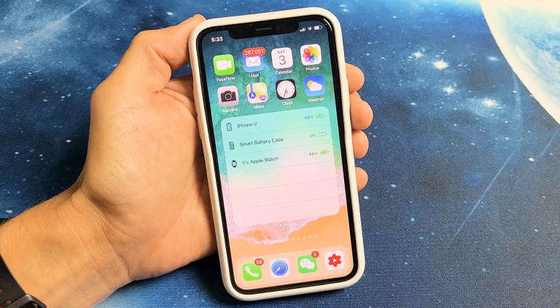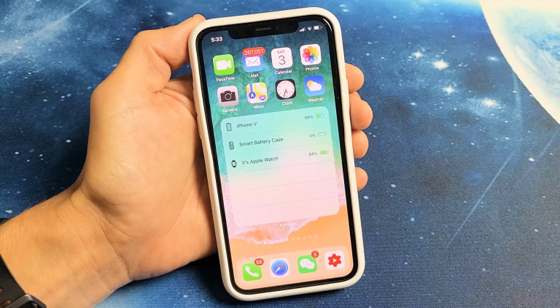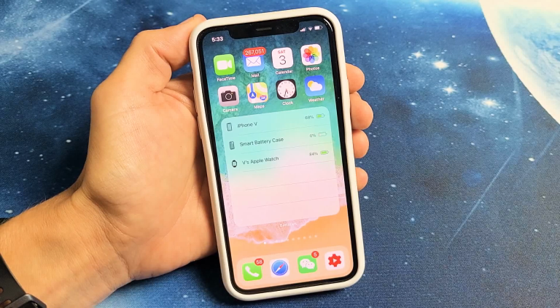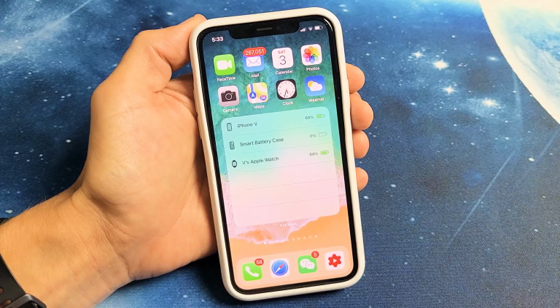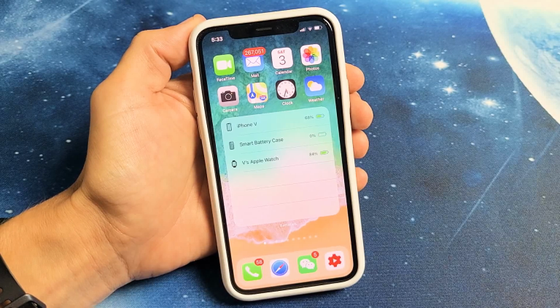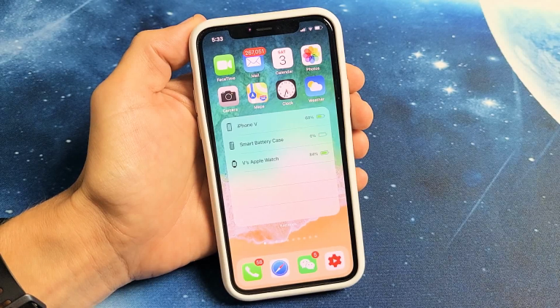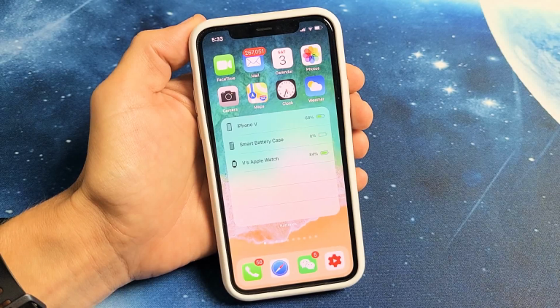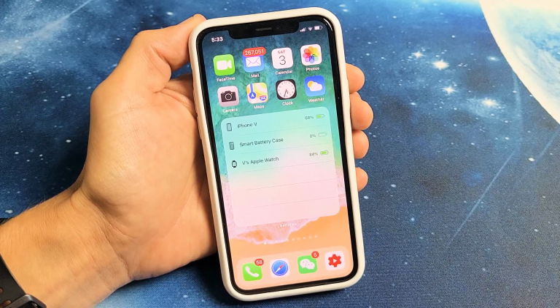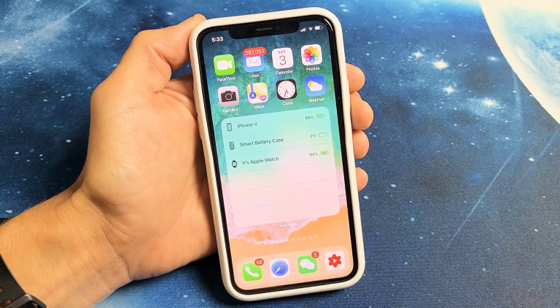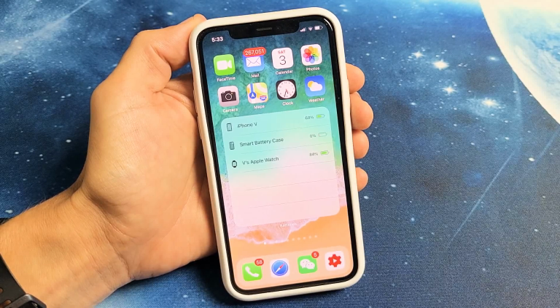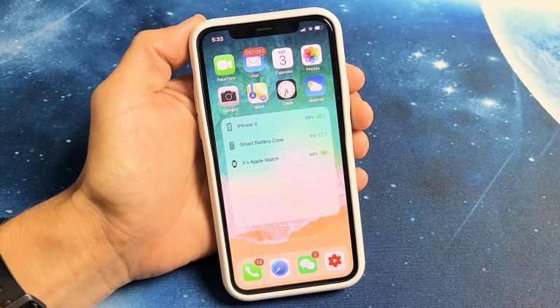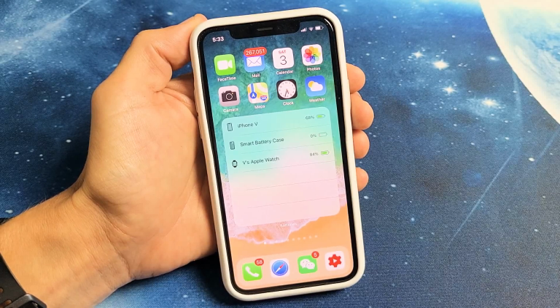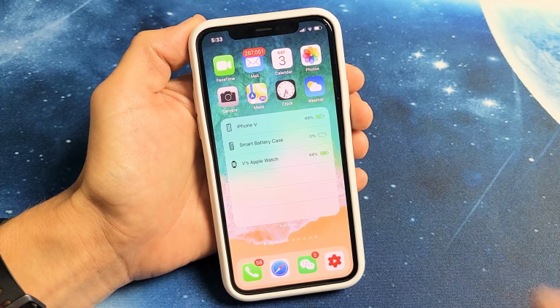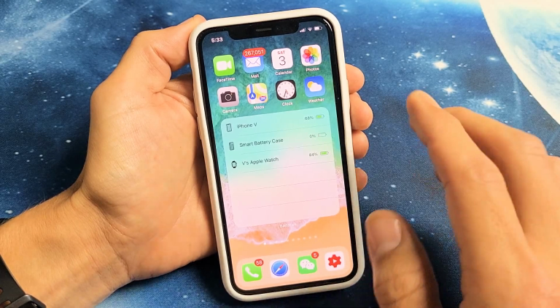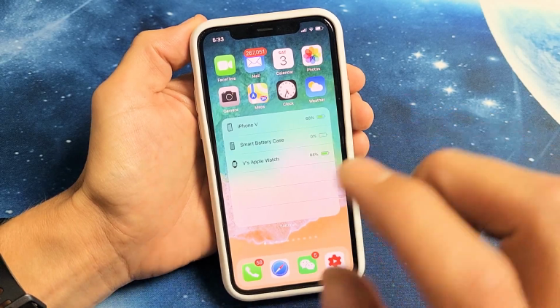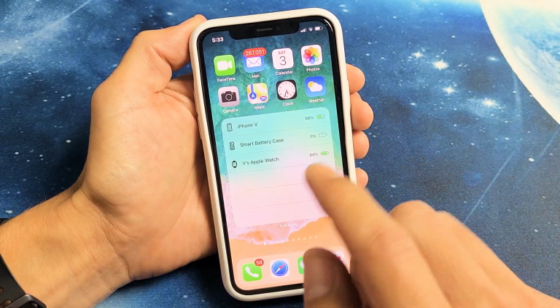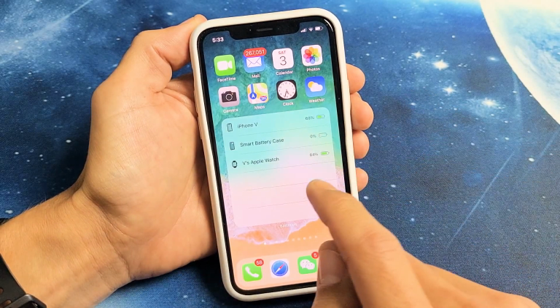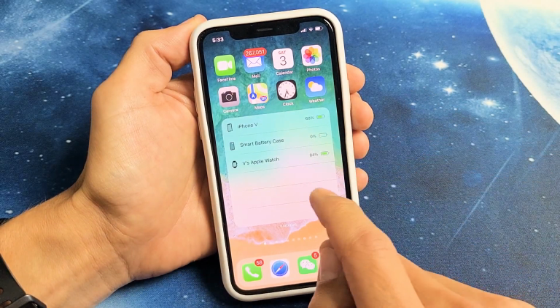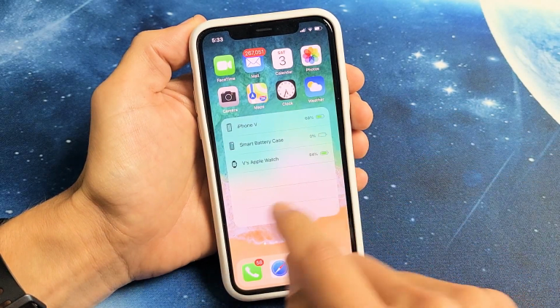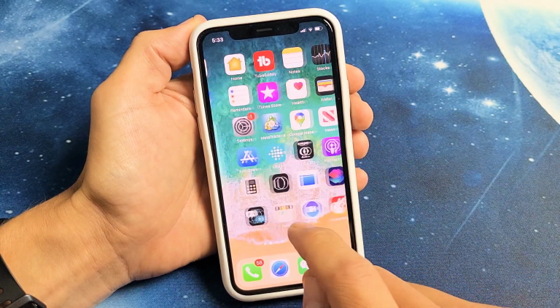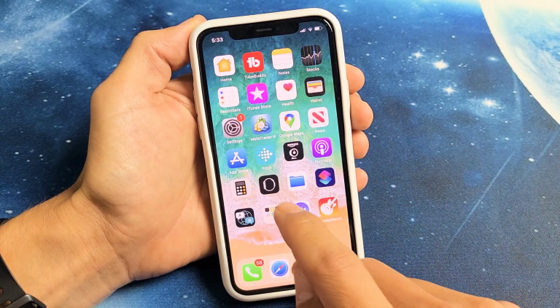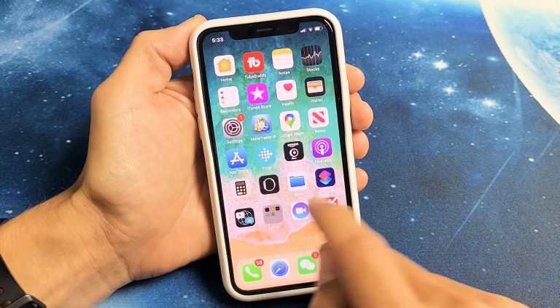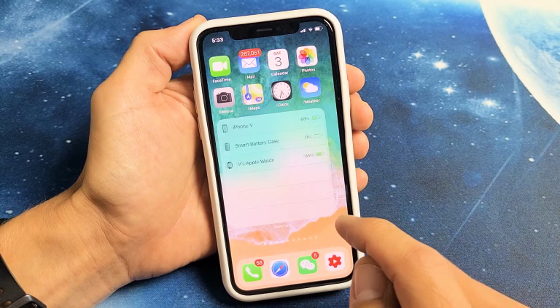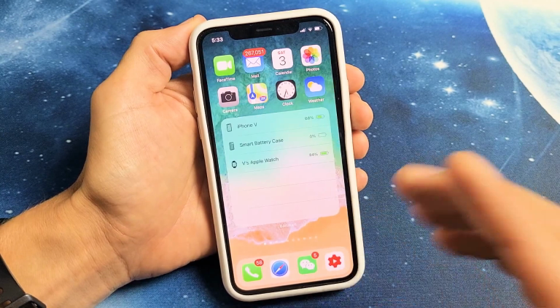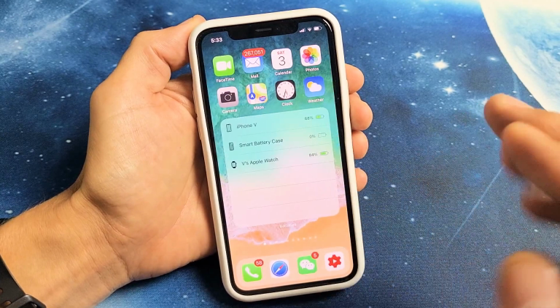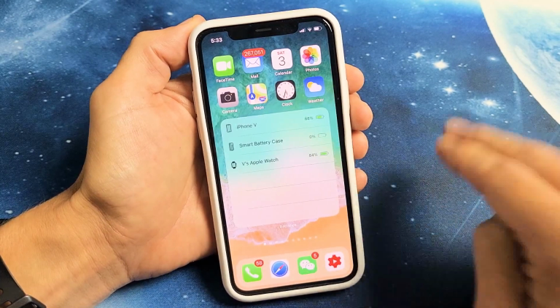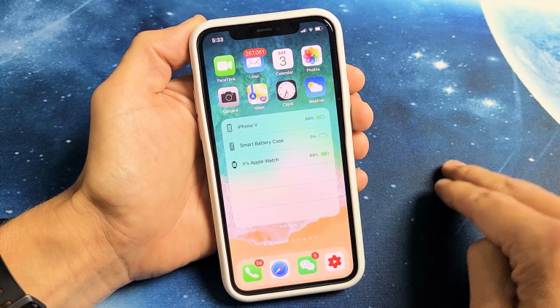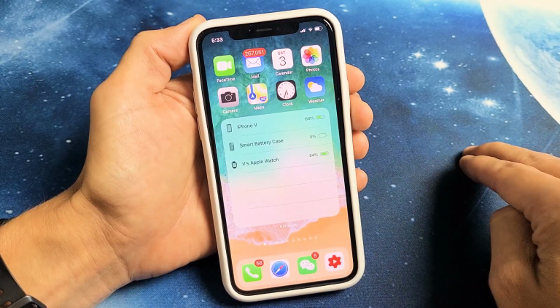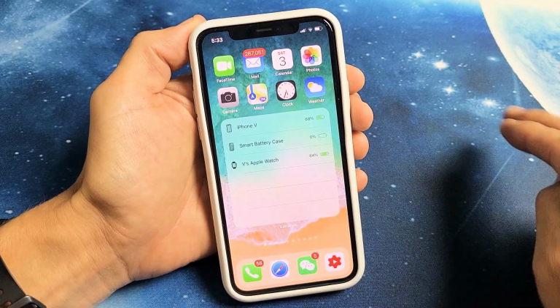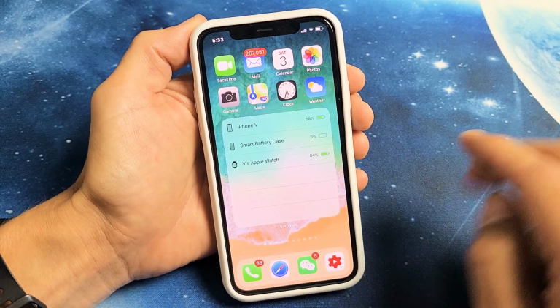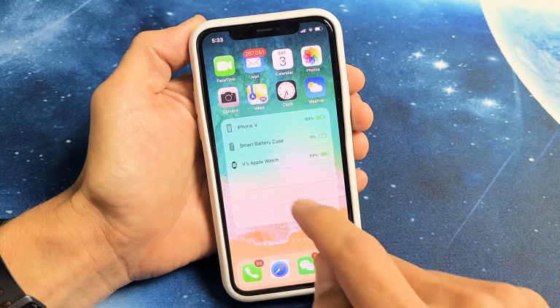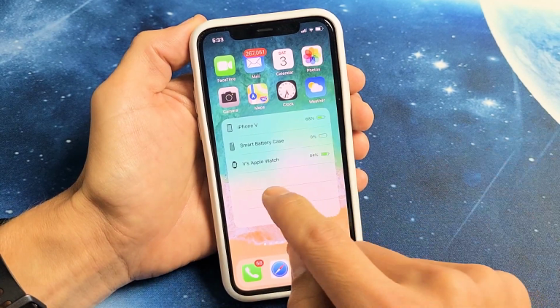I'm going to show you guys how you can add the battery widget to your home screen on your iPhone that has iOS 14 or above.